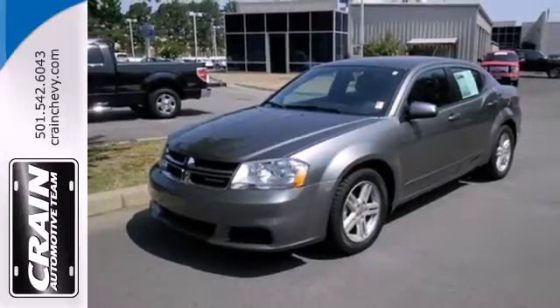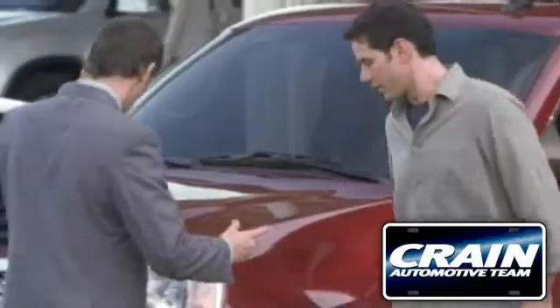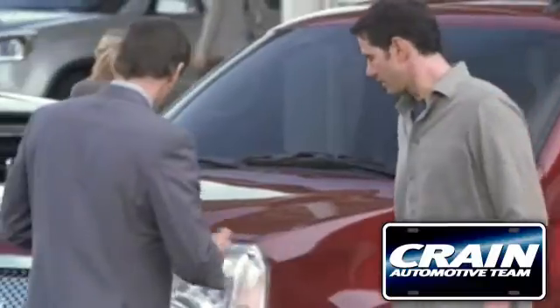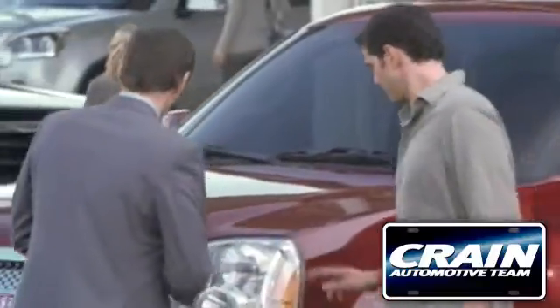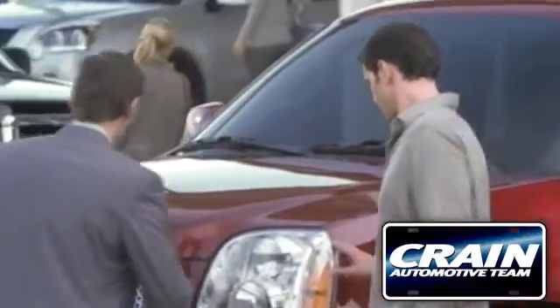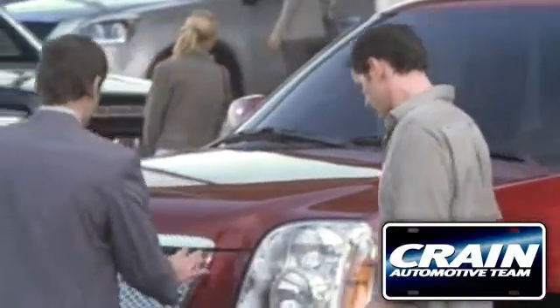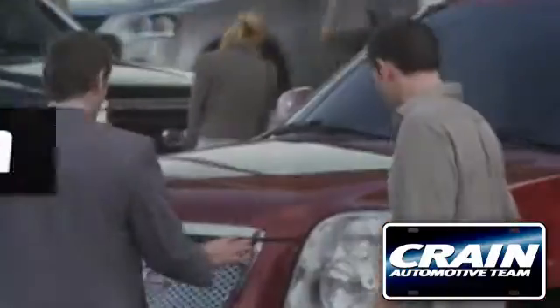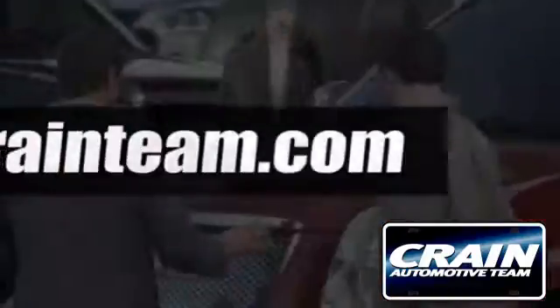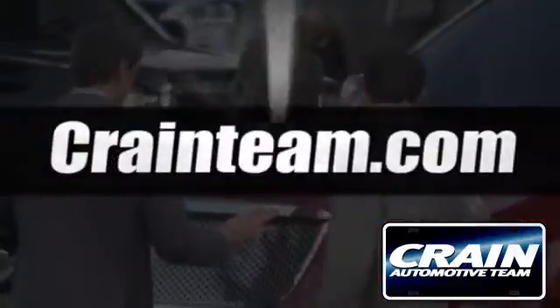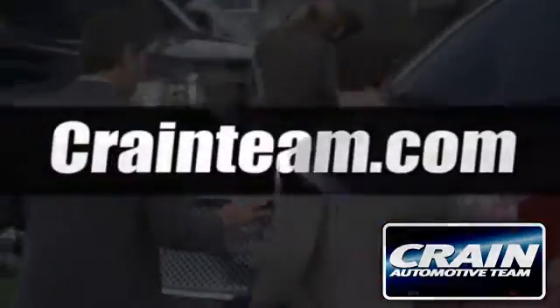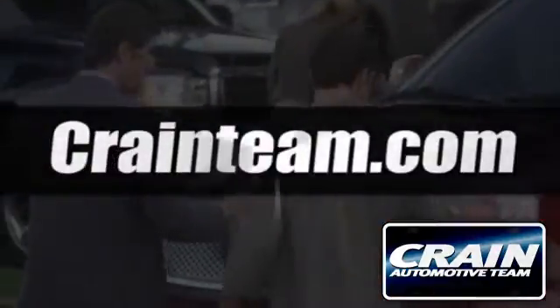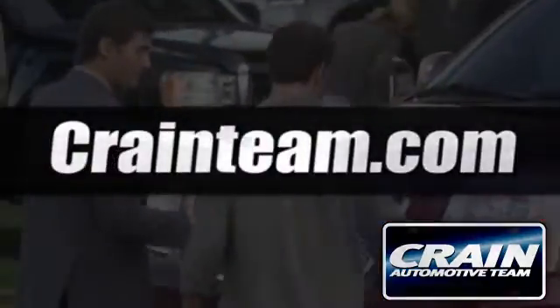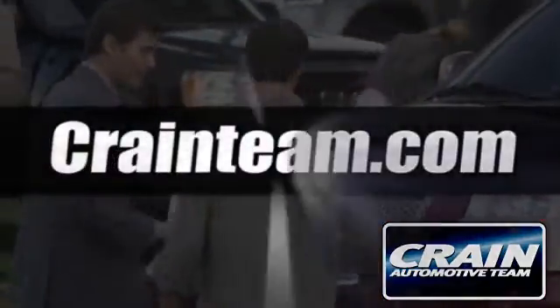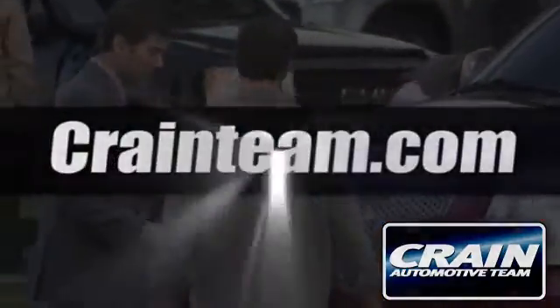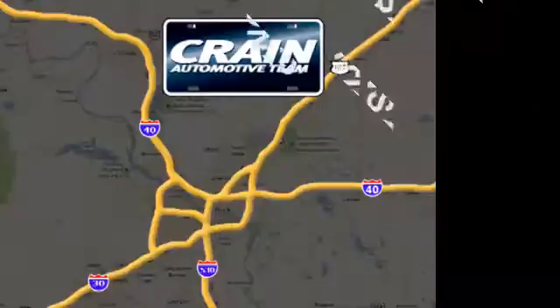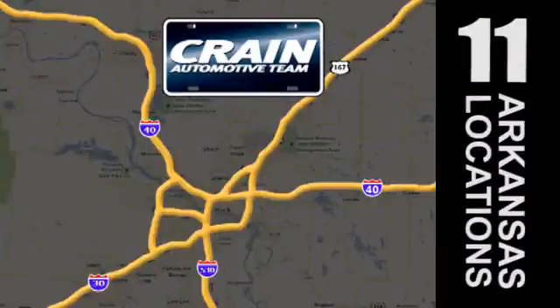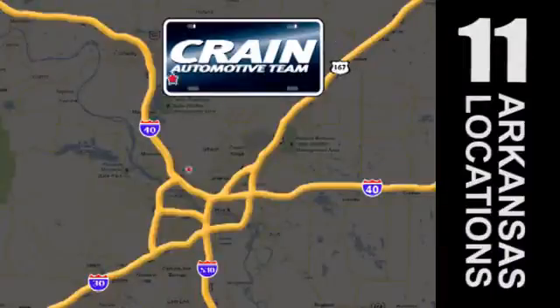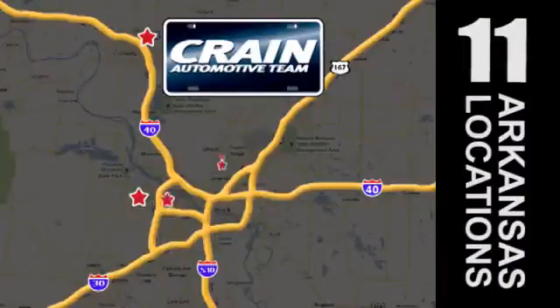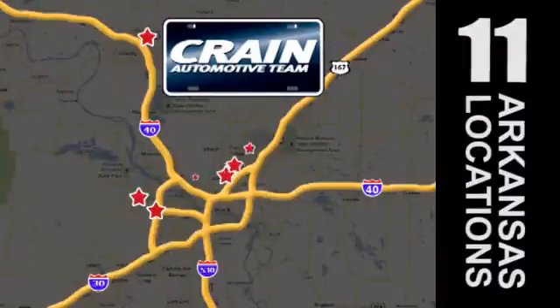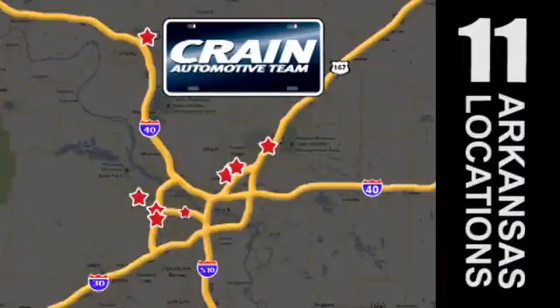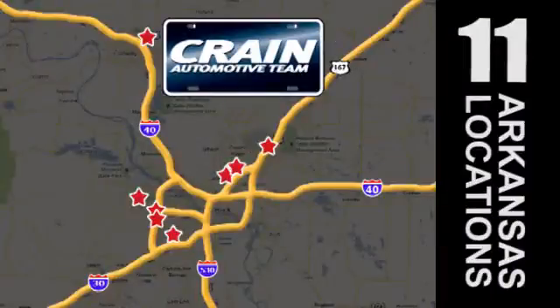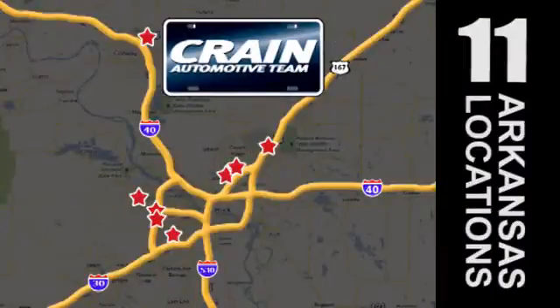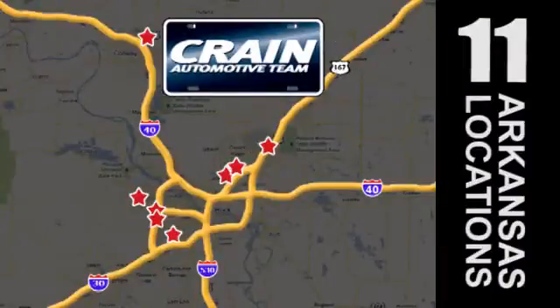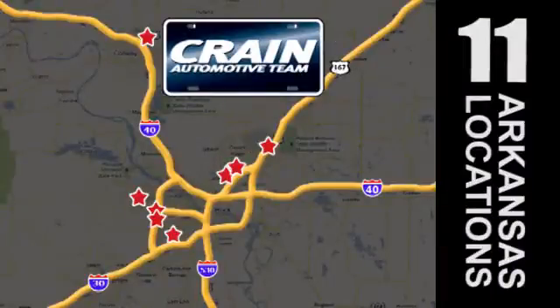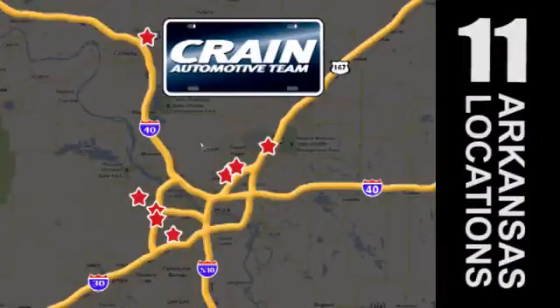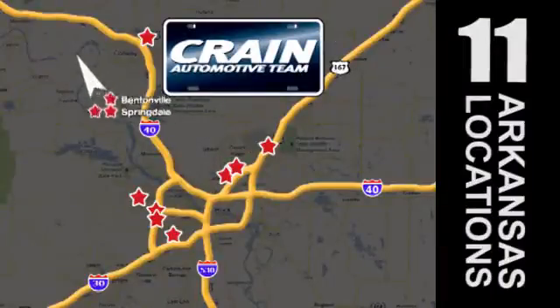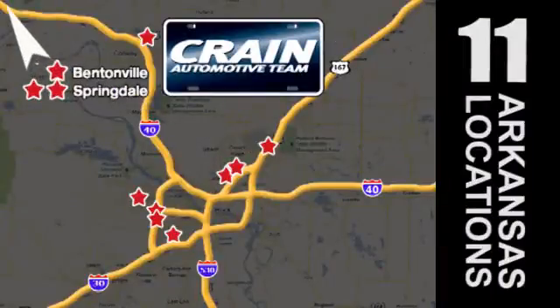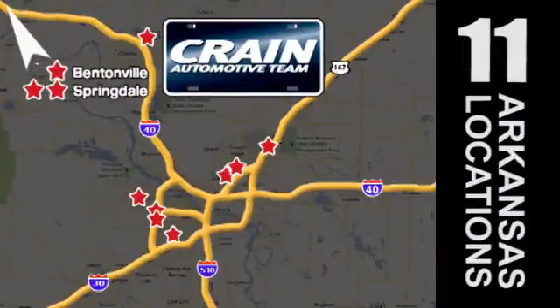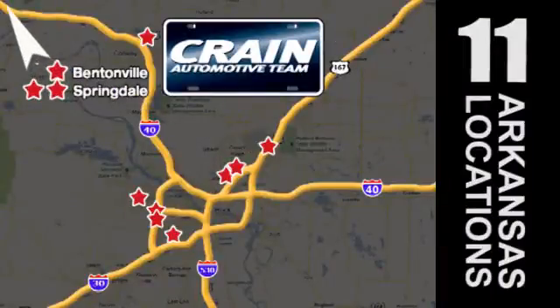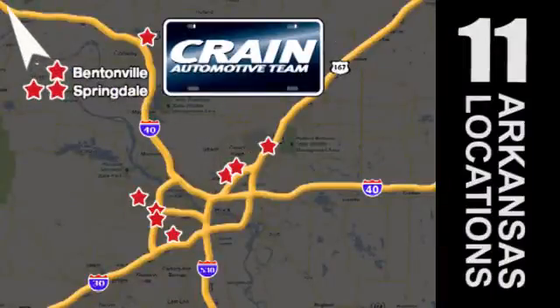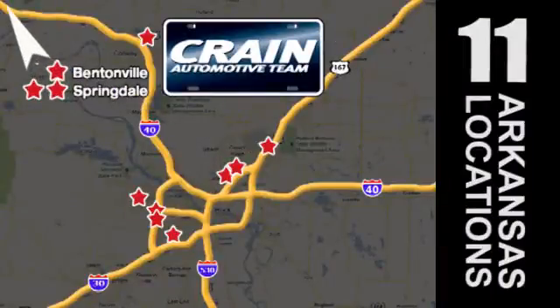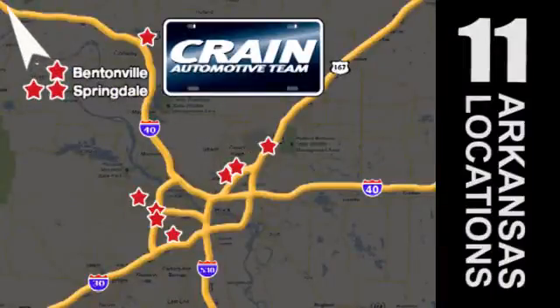Visit us anytime at craneteam.com. Go, craneteam's got them — craneteam.com.